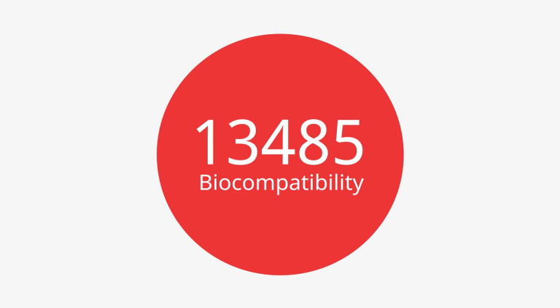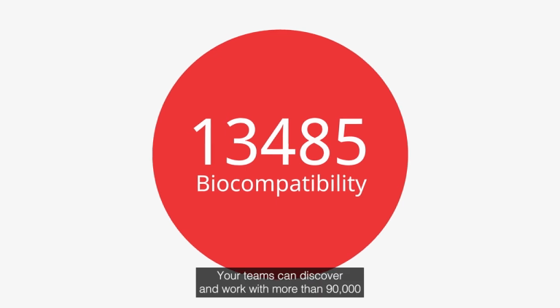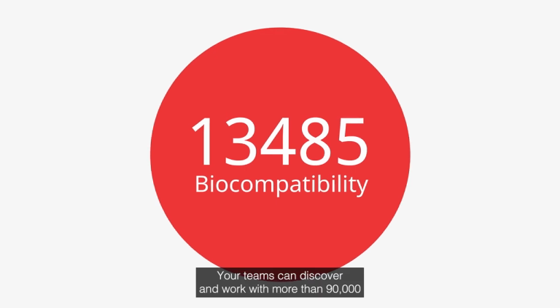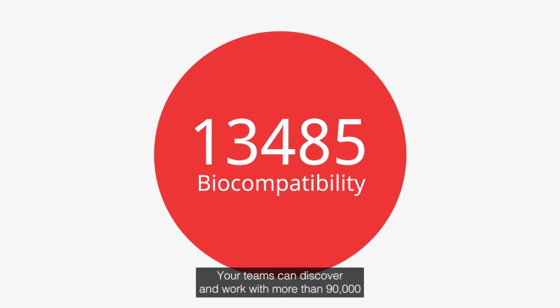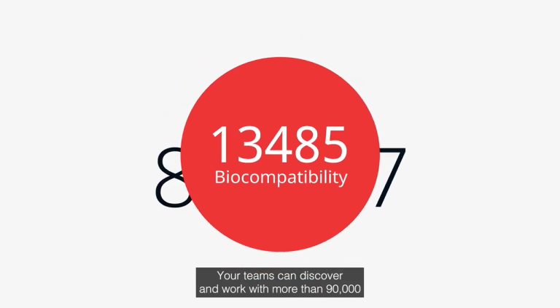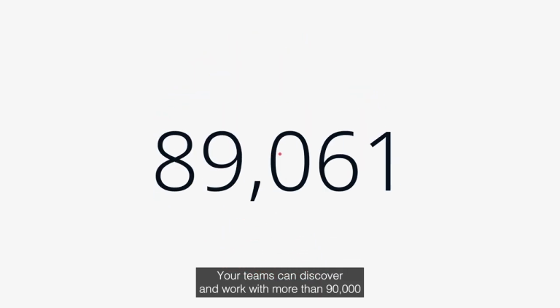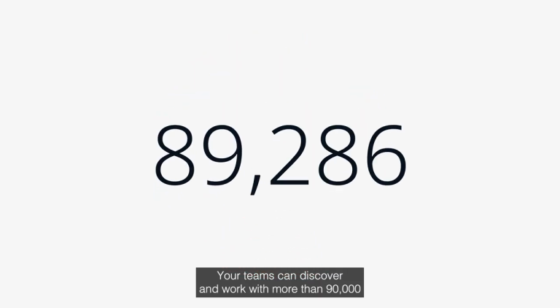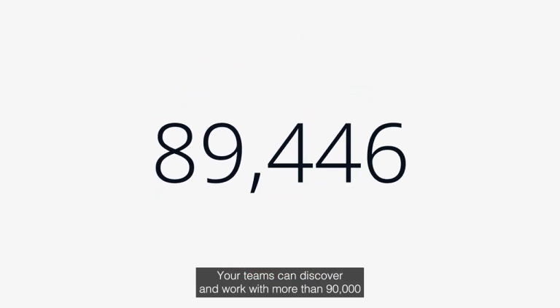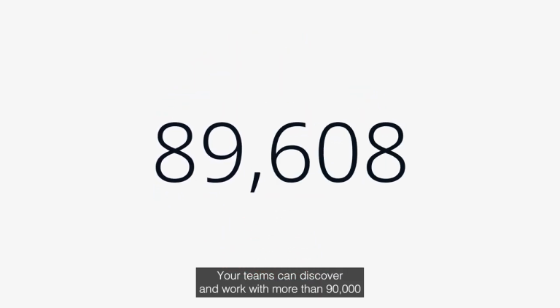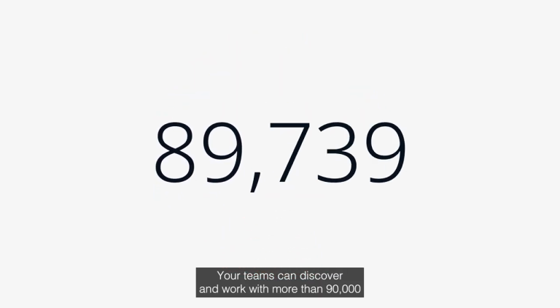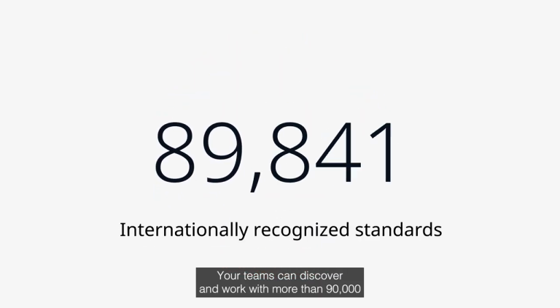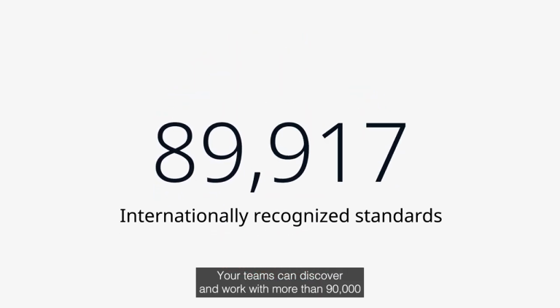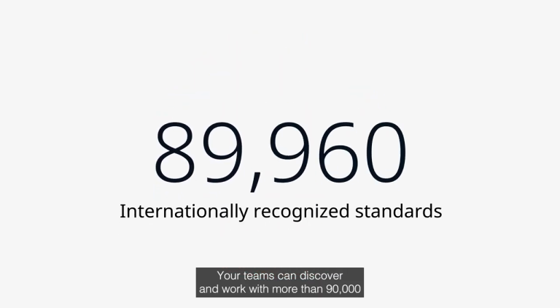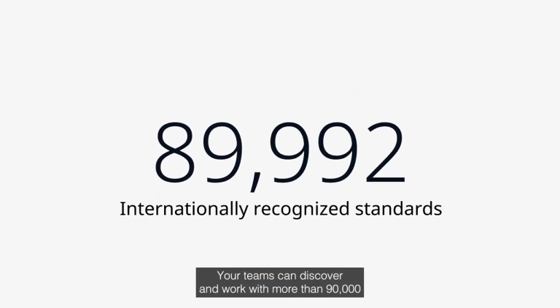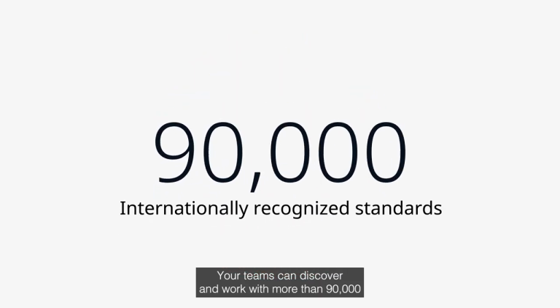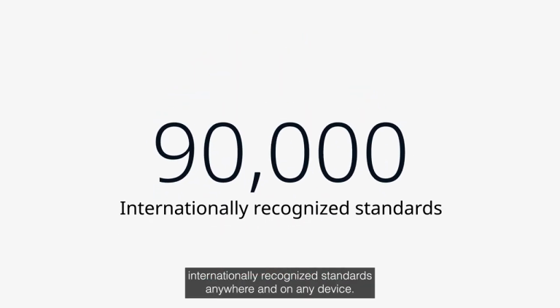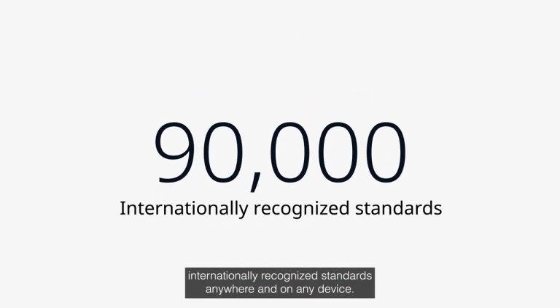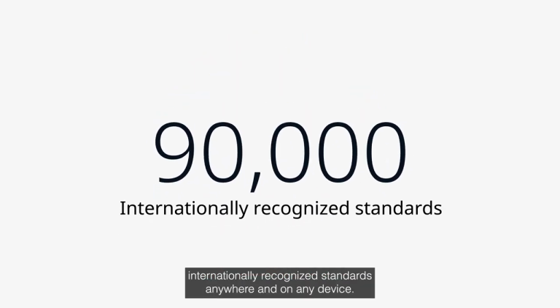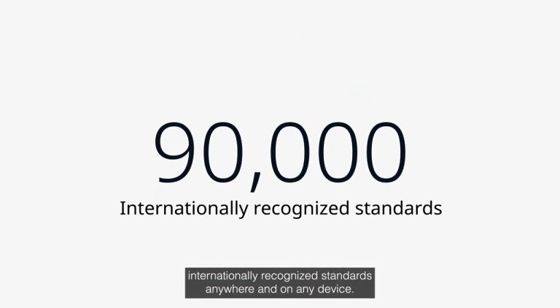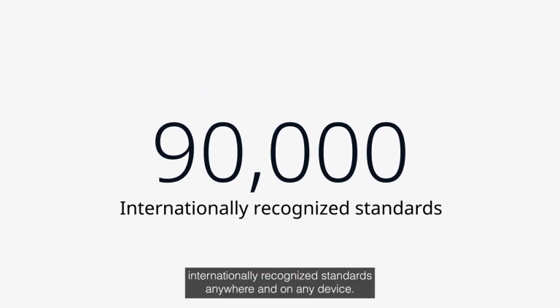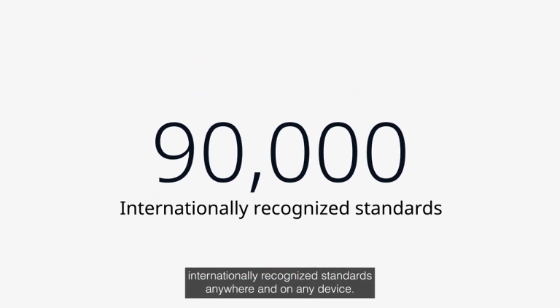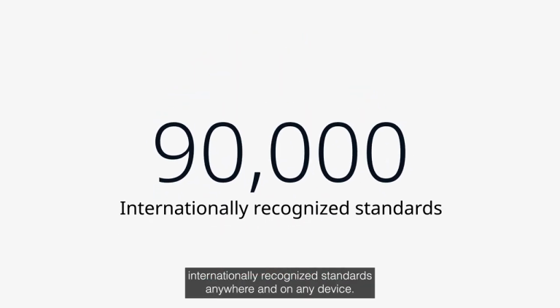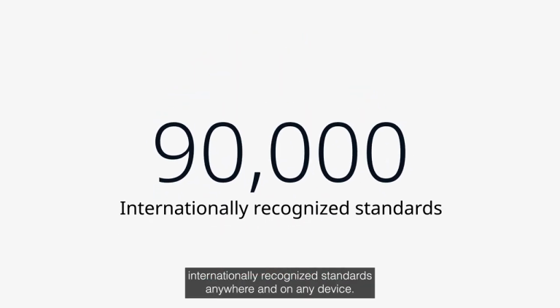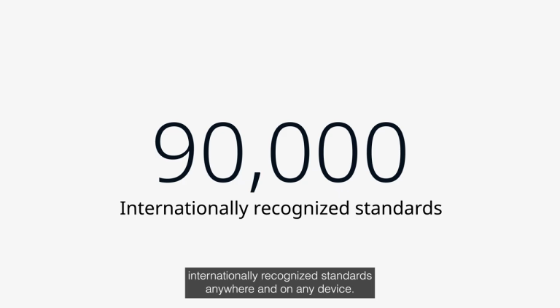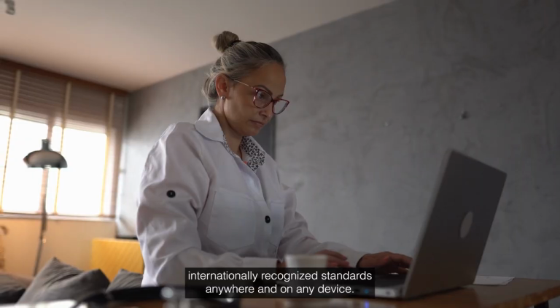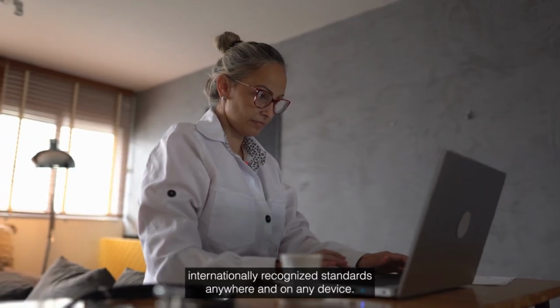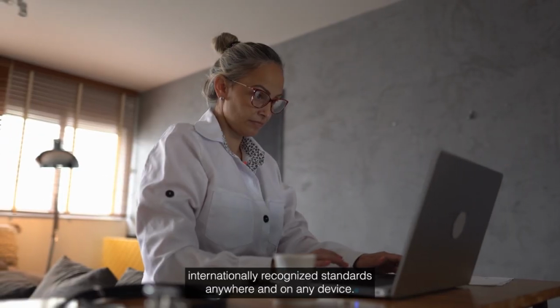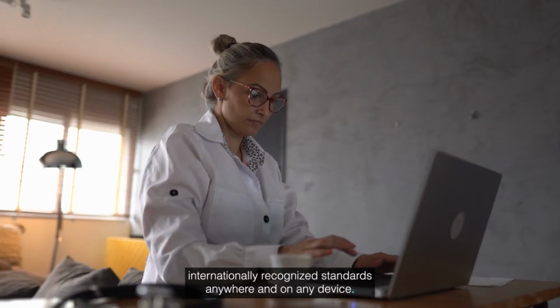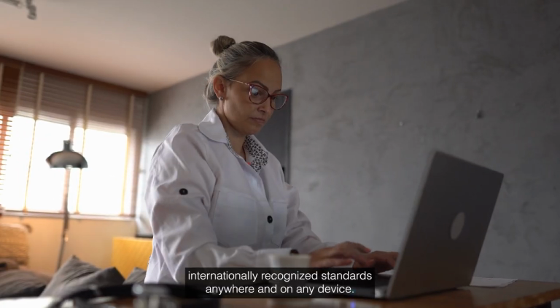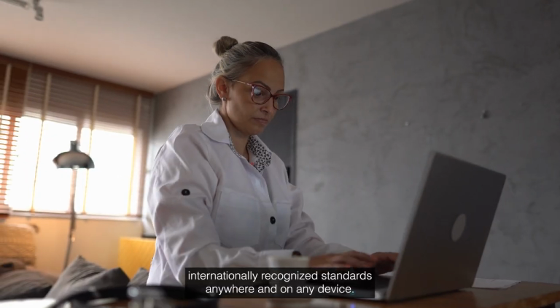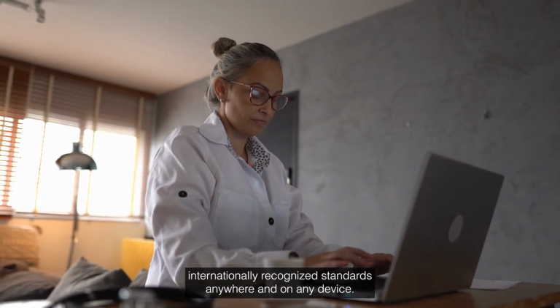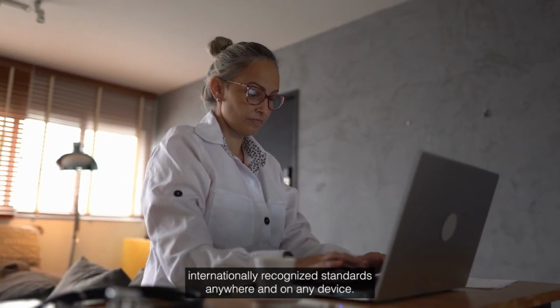Your teams can discover and work with more than 90,000 internationally recognised standards, anywhere and on any device.